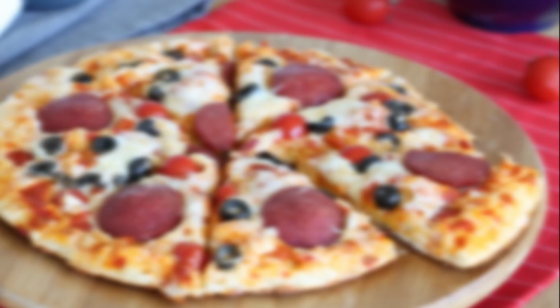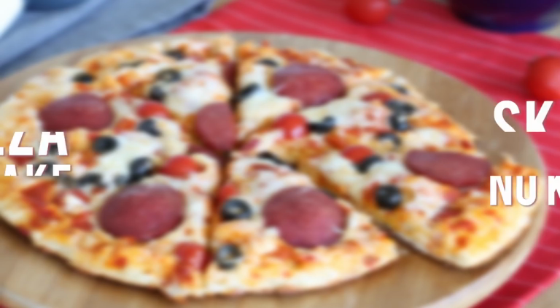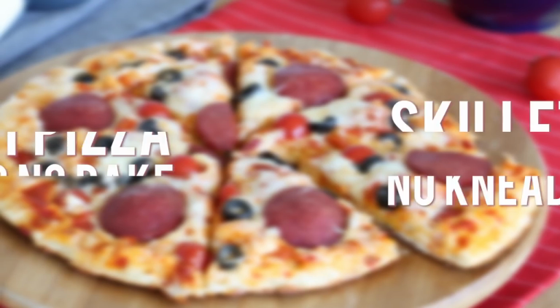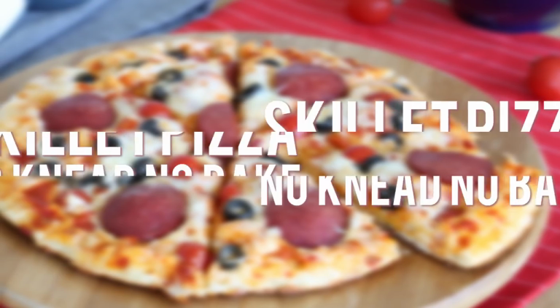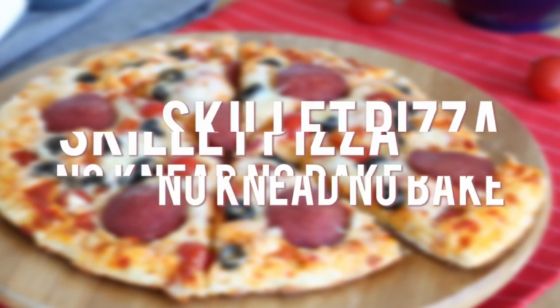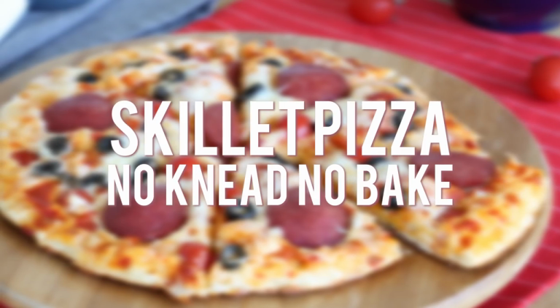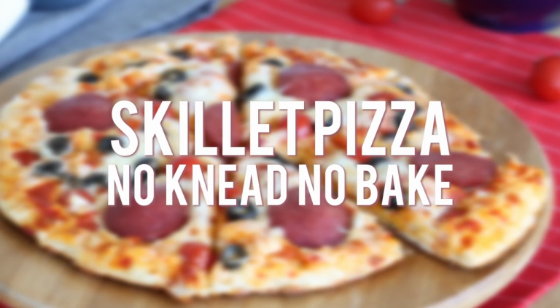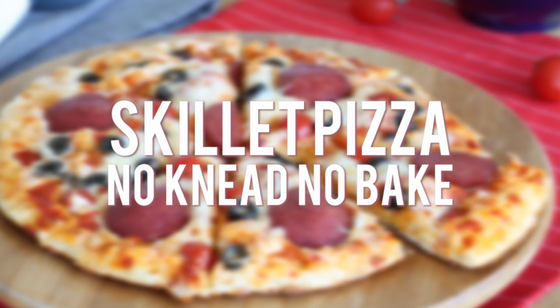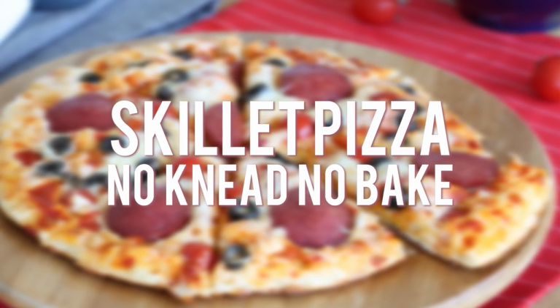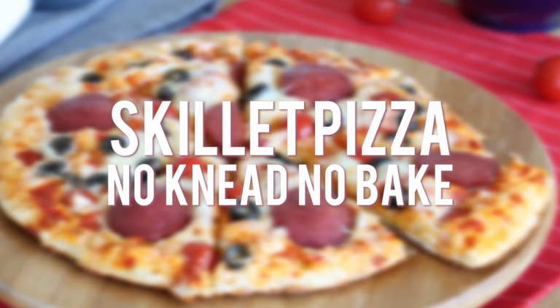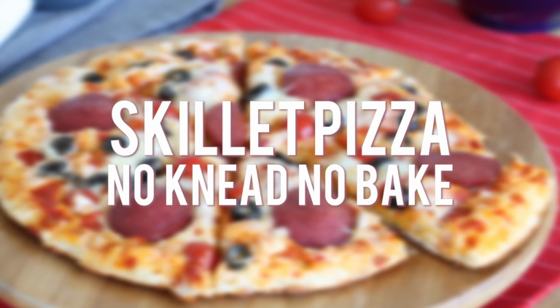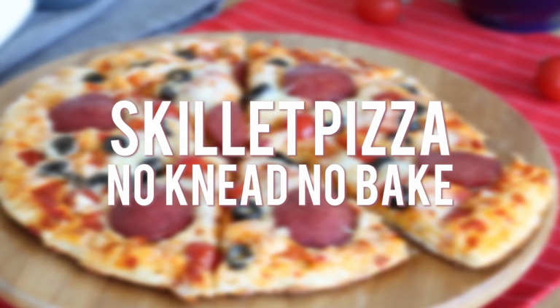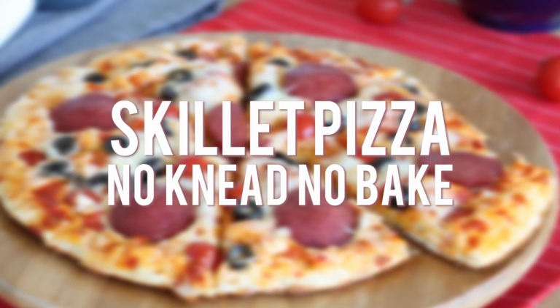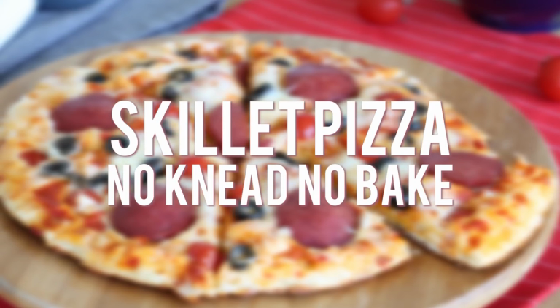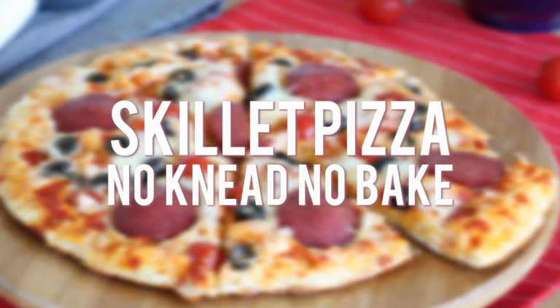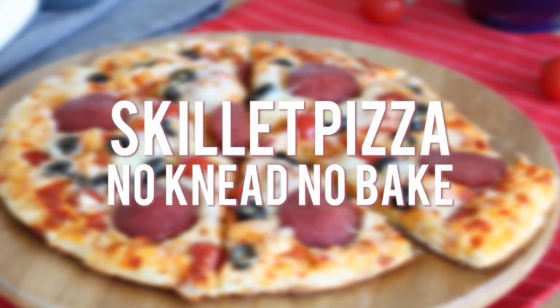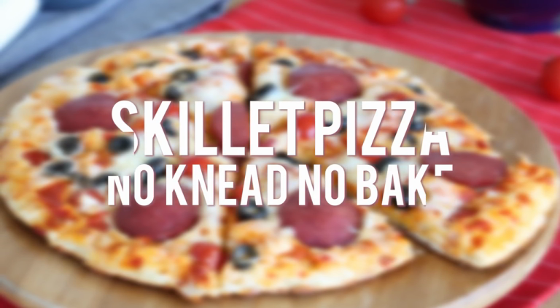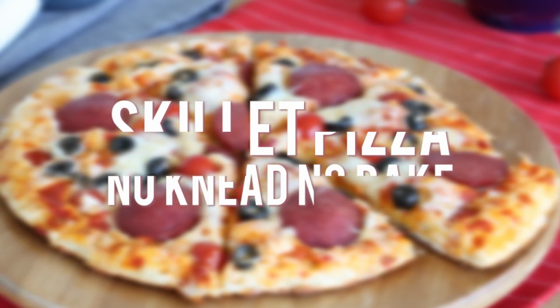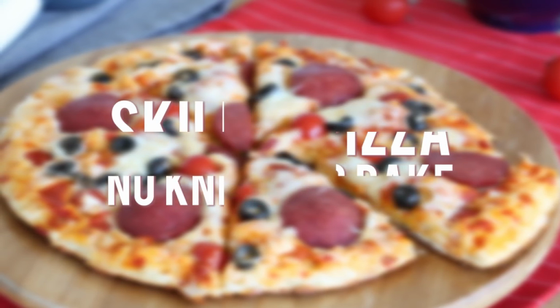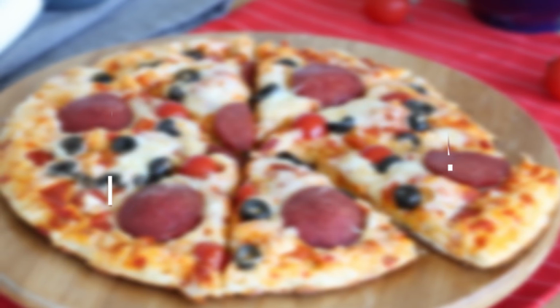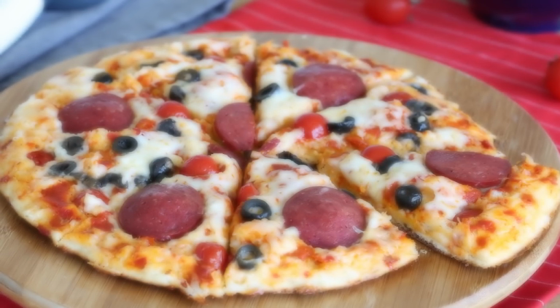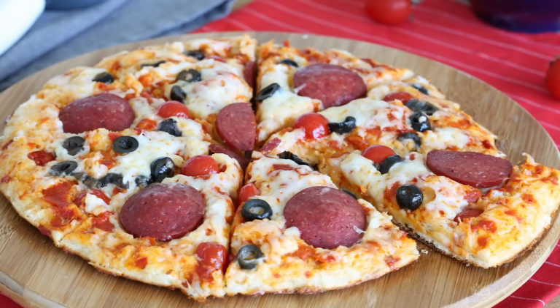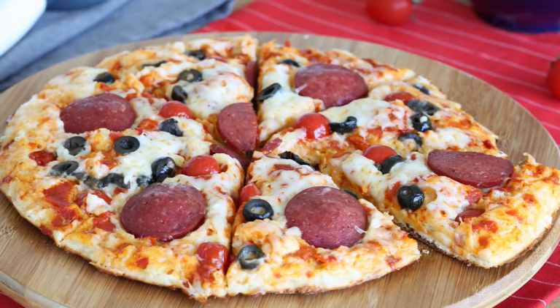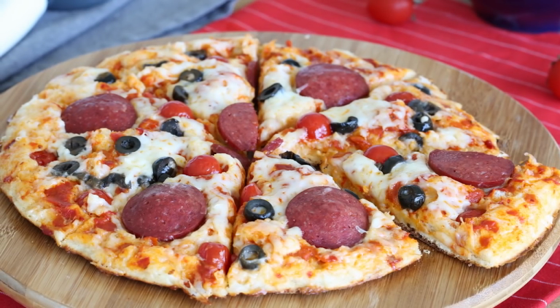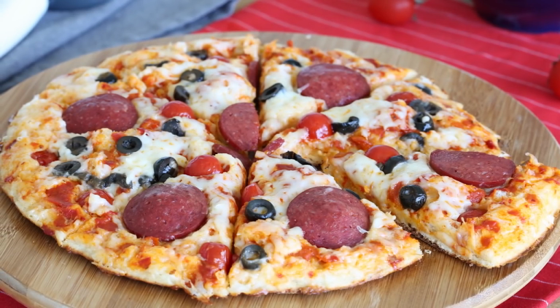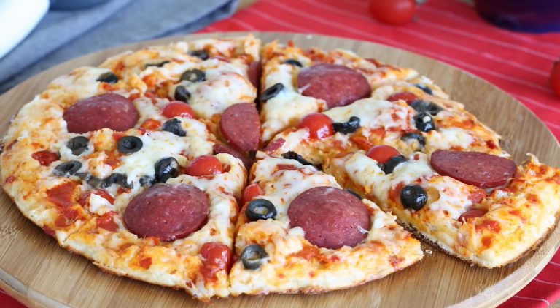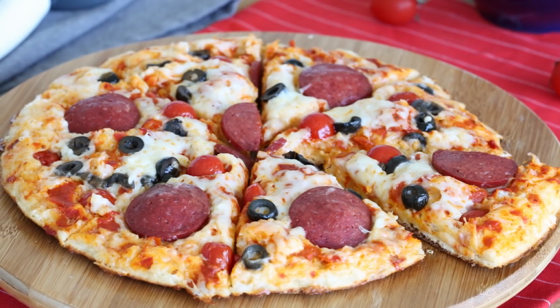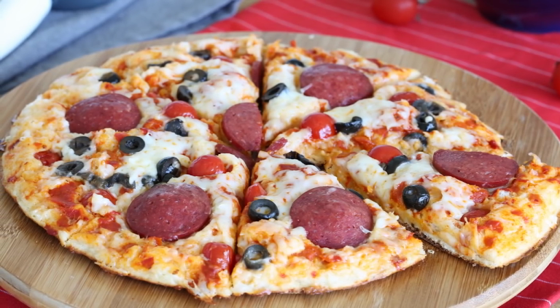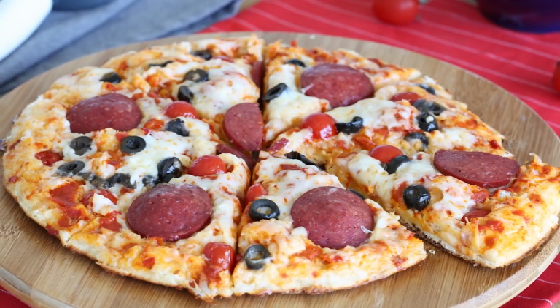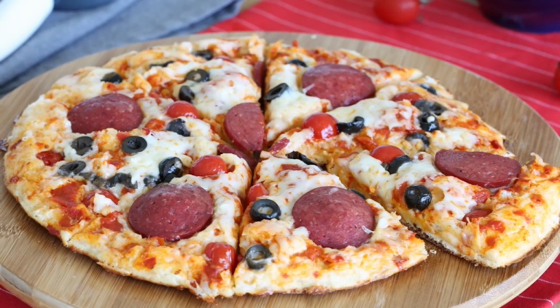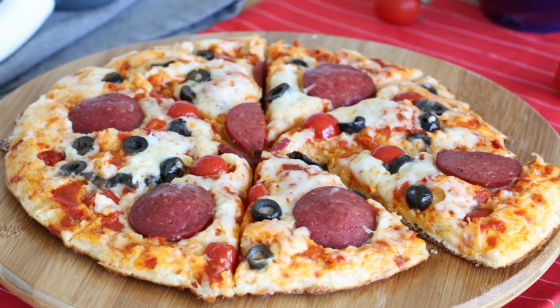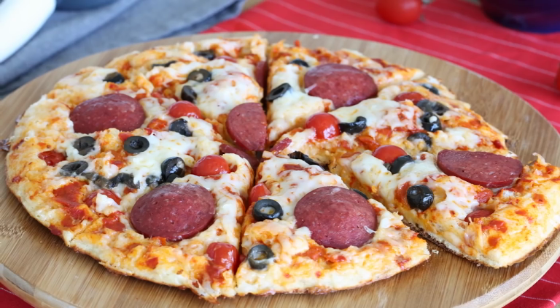Hi everyone, welcome to Neffits TV. This no-mess skillet pizza is quickly done and super delicious.